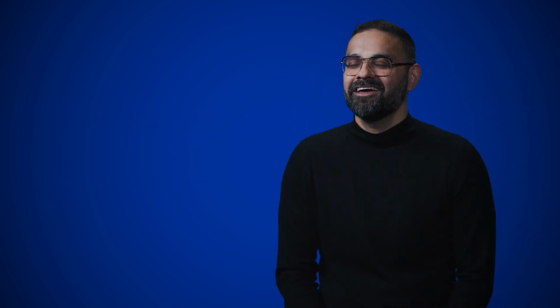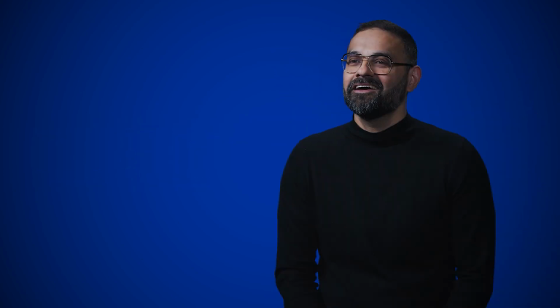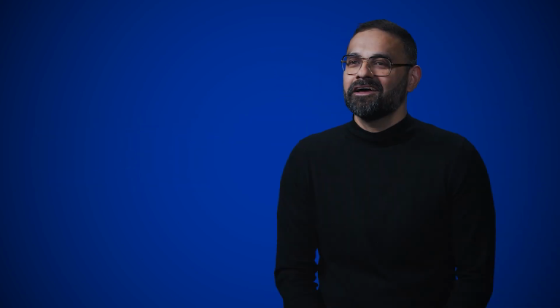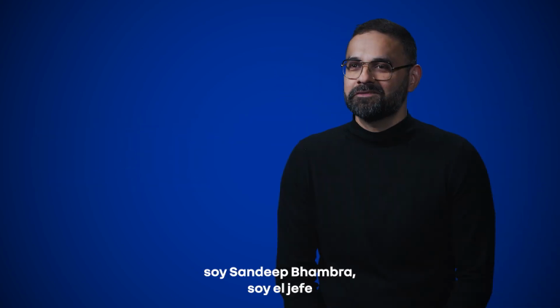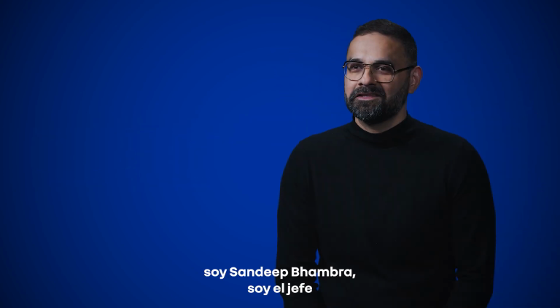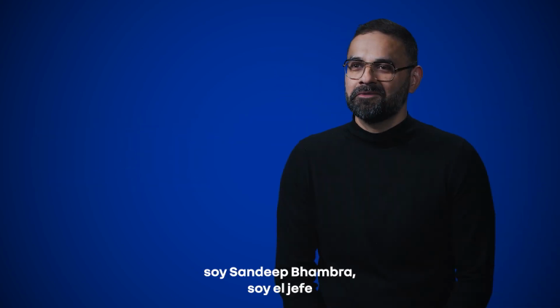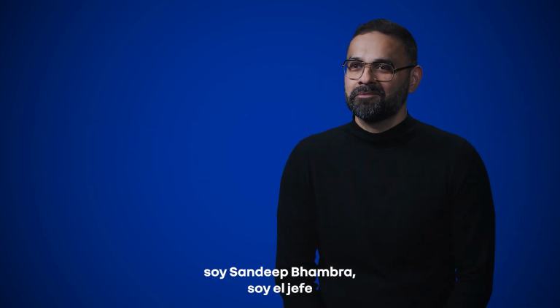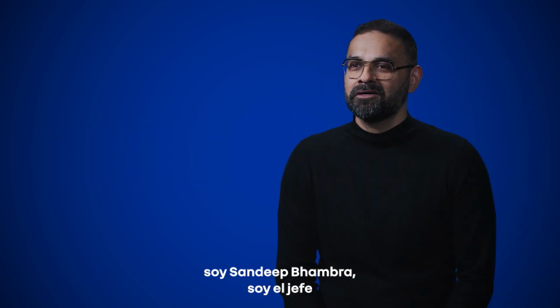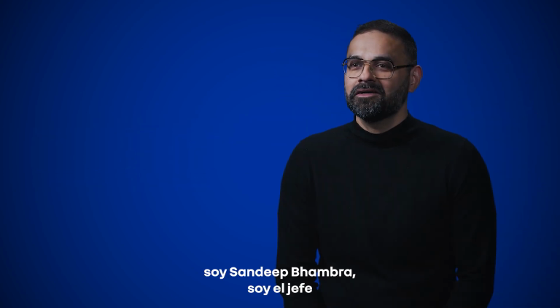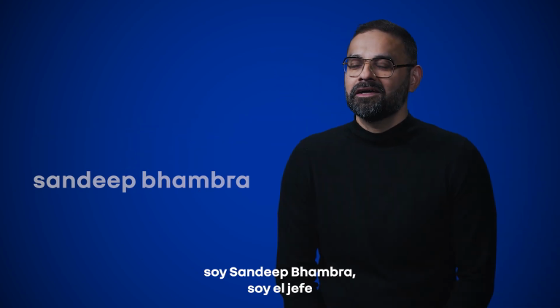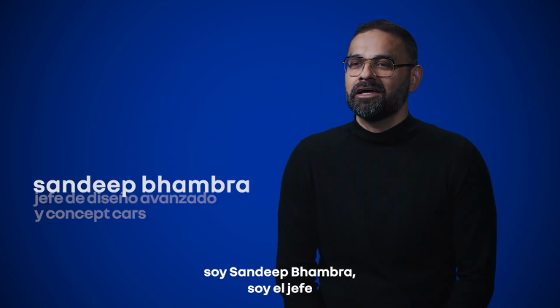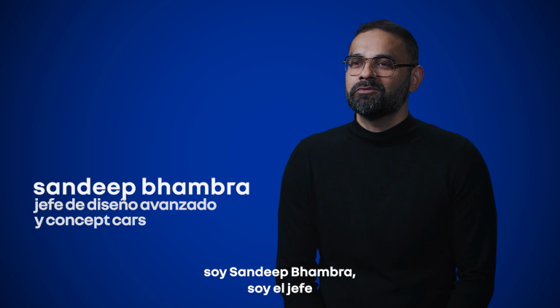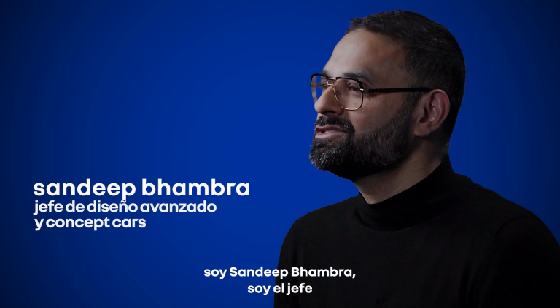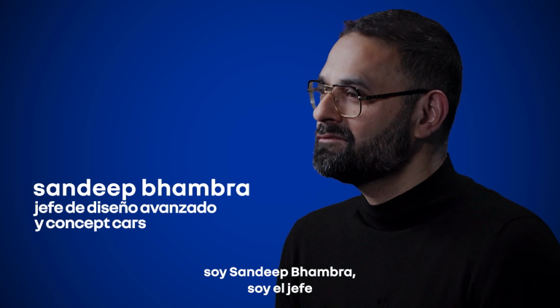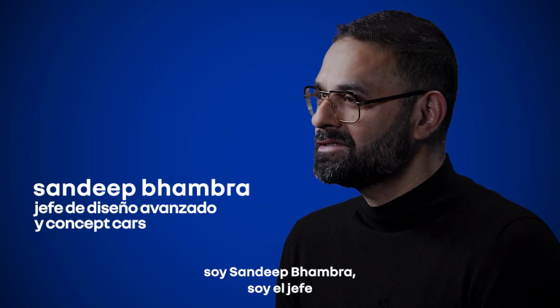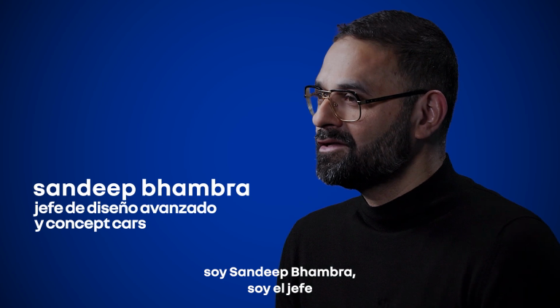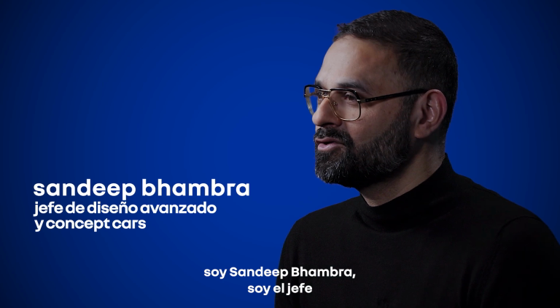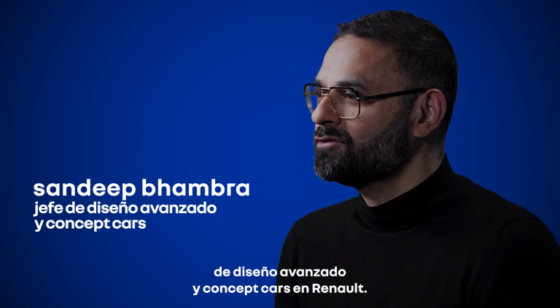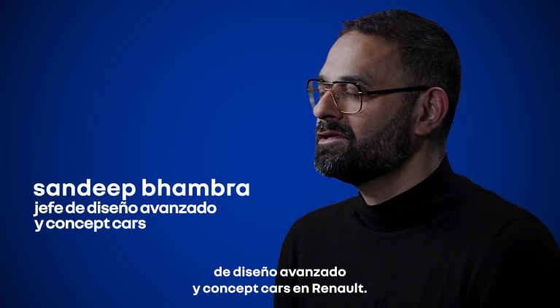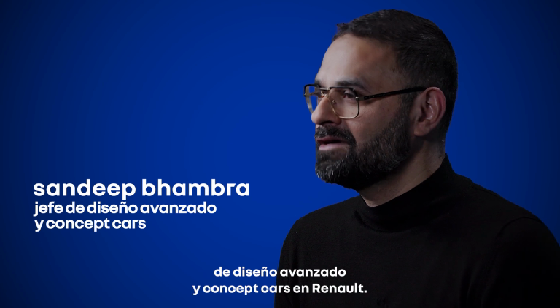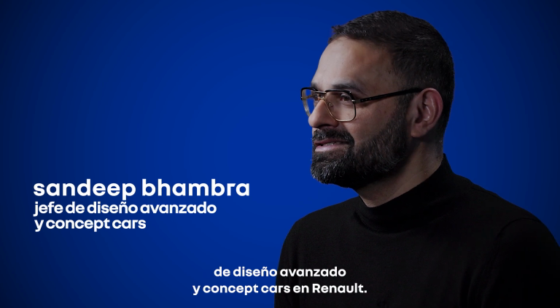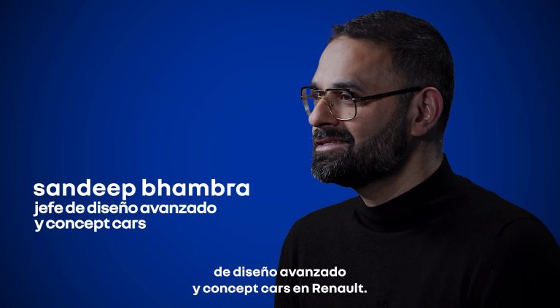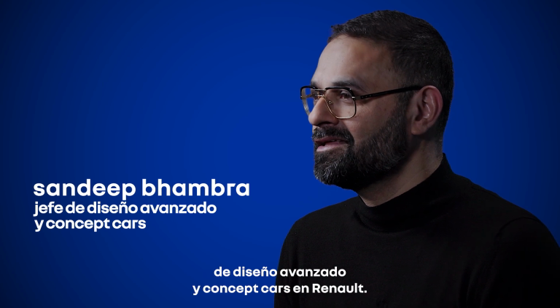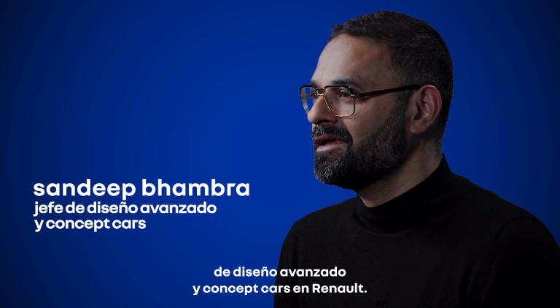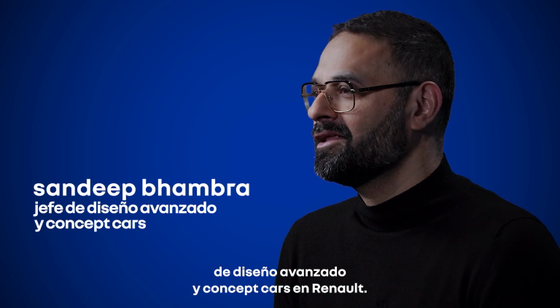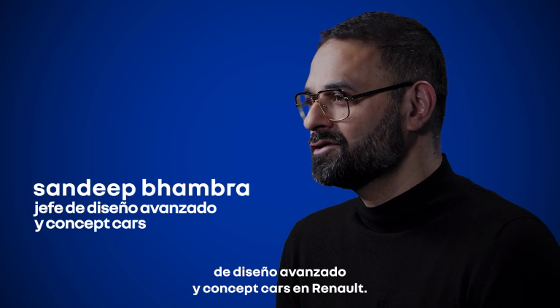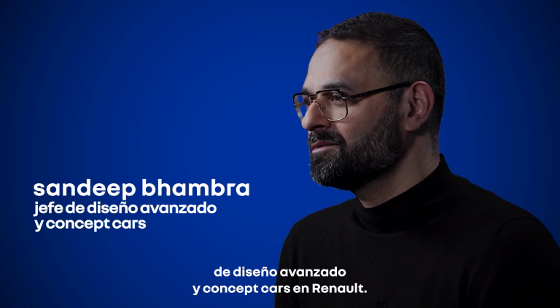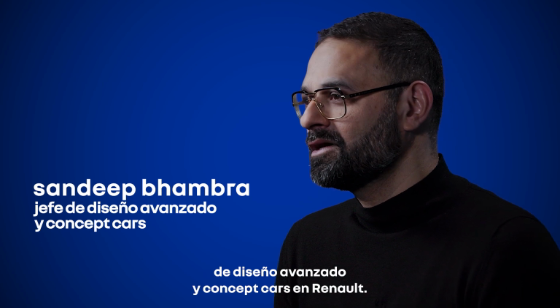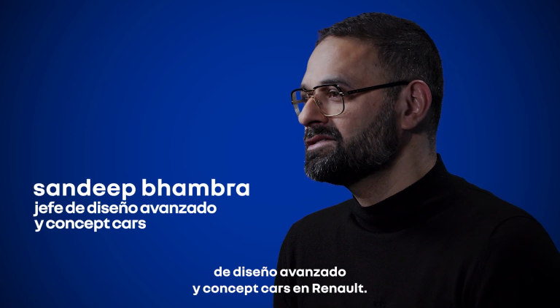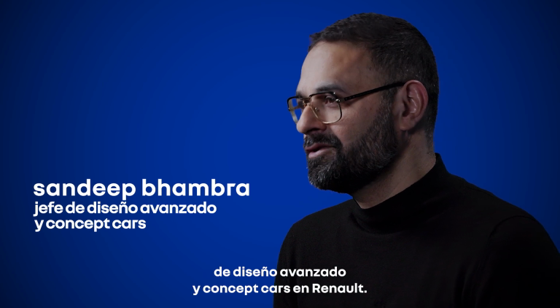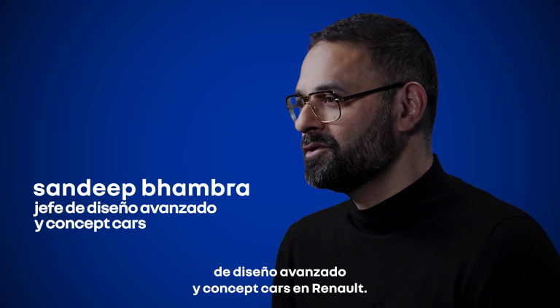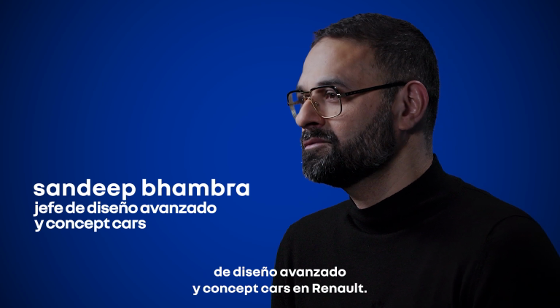I'm Sandeep Bhambra, the chief designer of advanced design and concept cars at Renault.